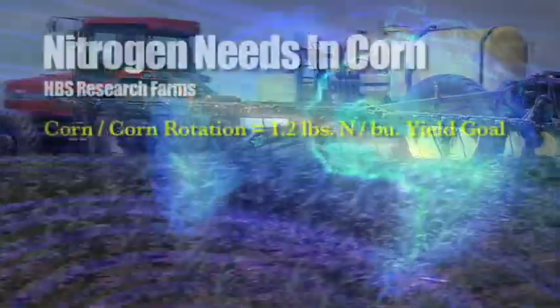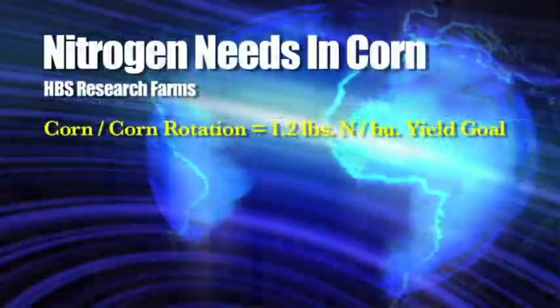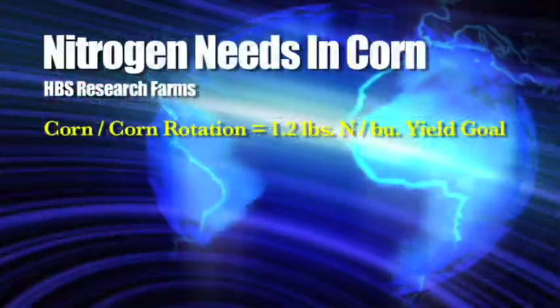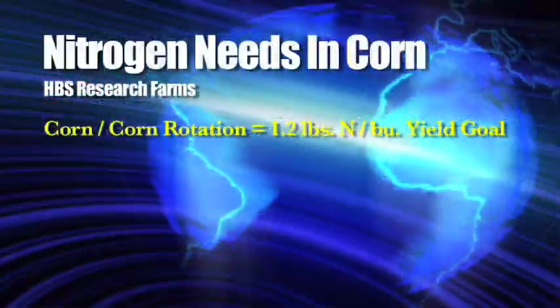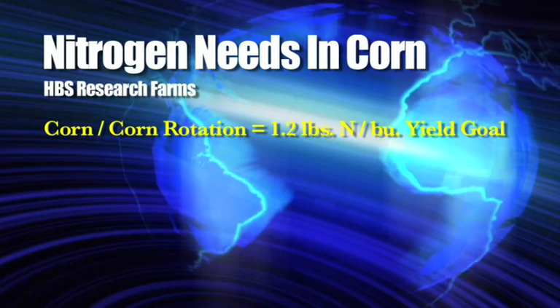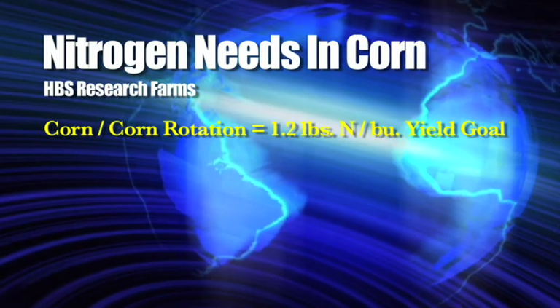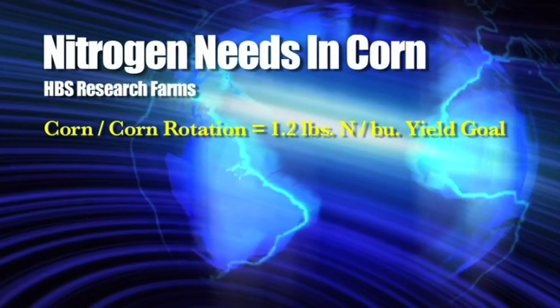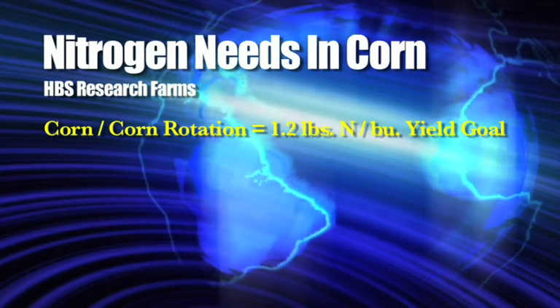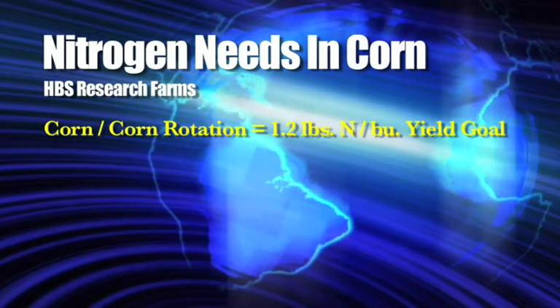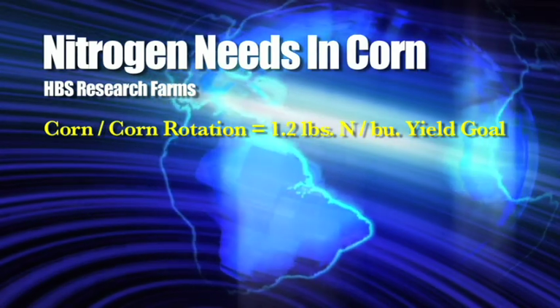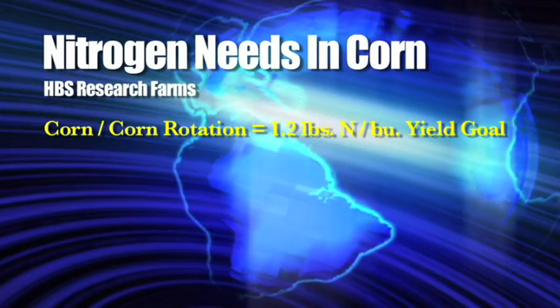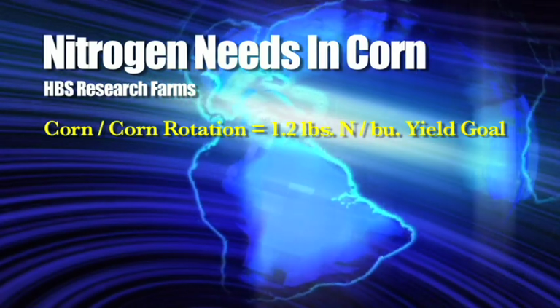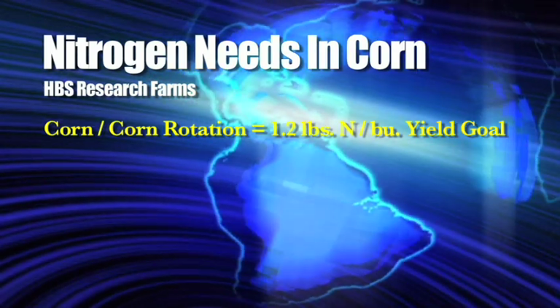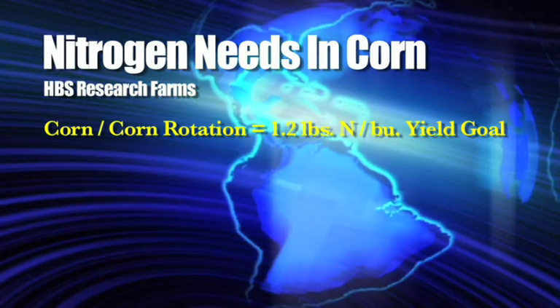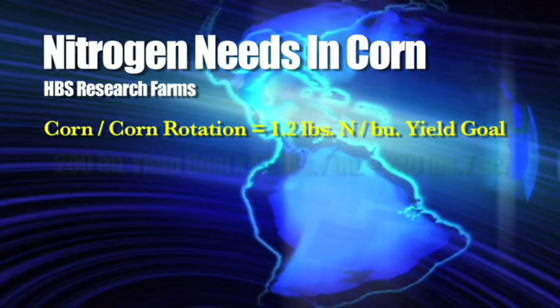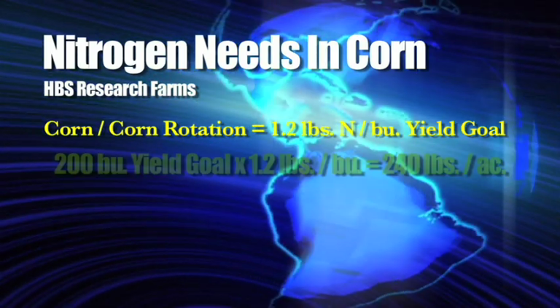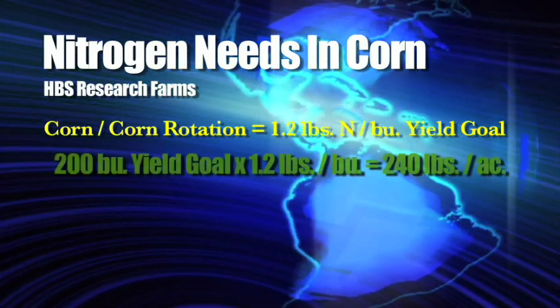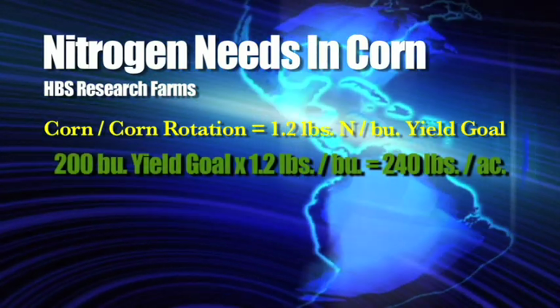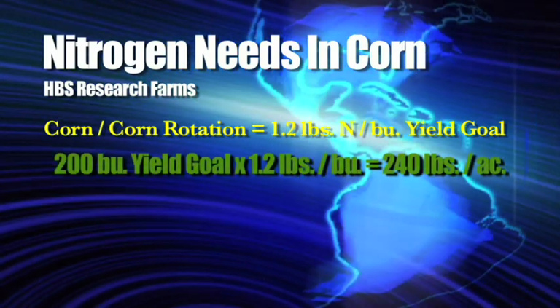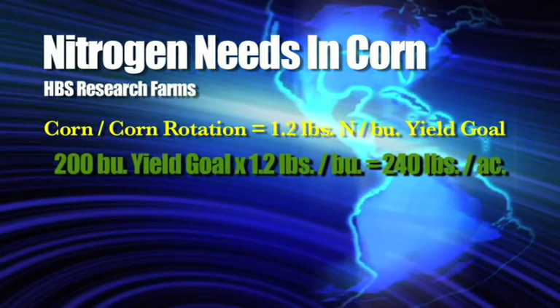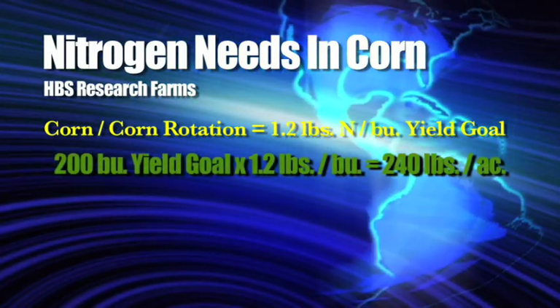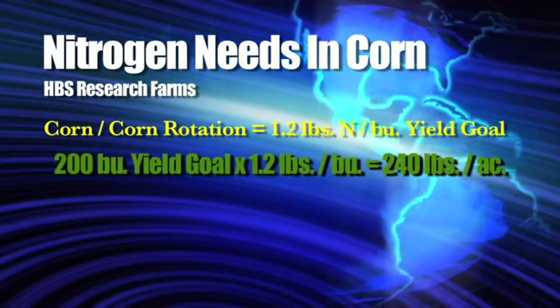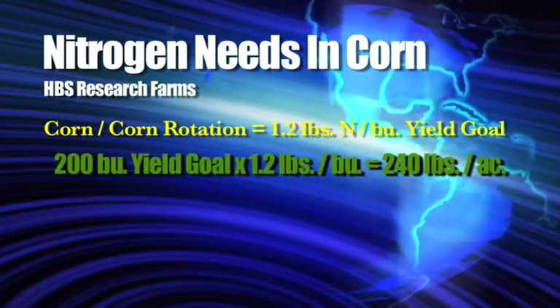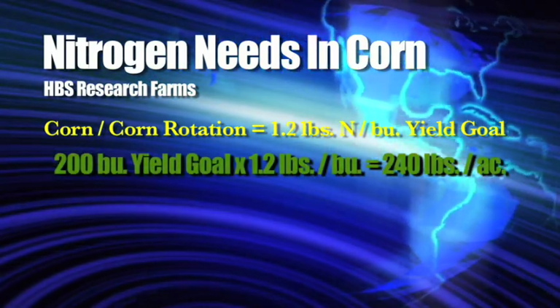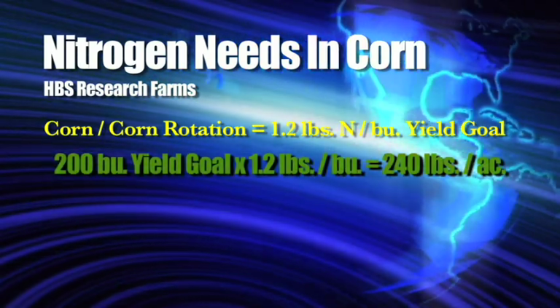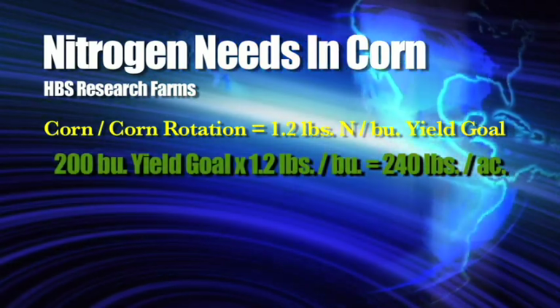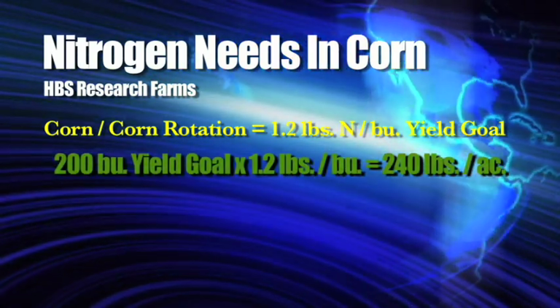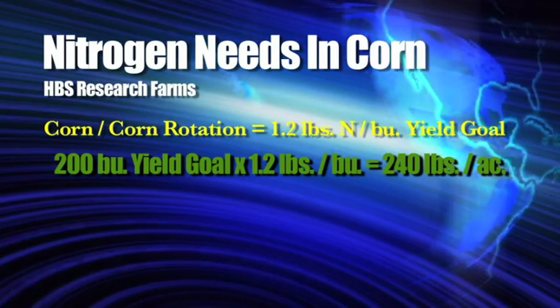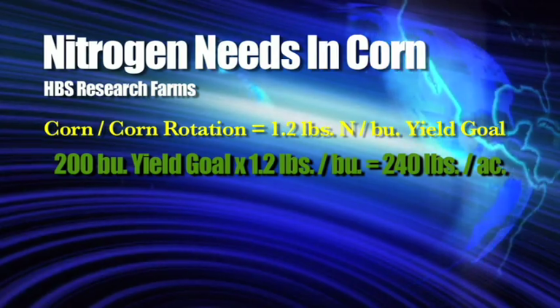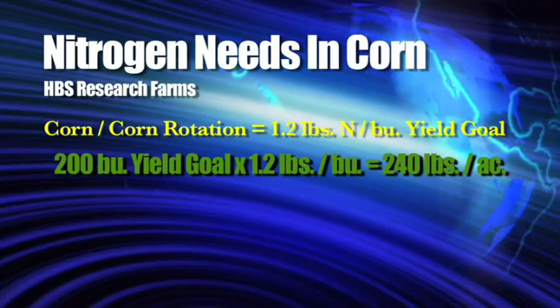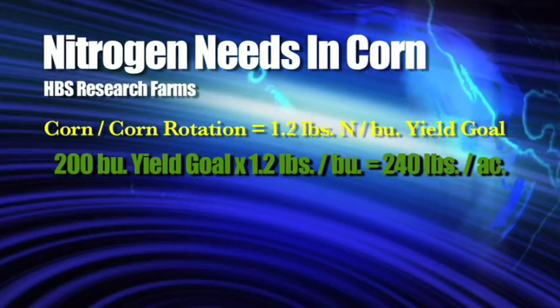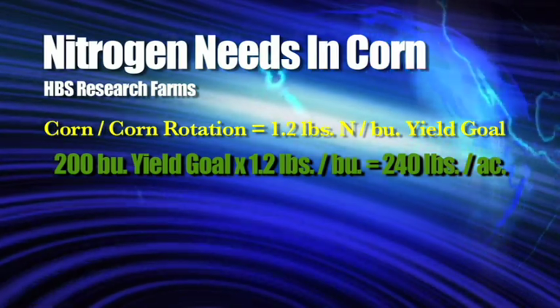For corn on corn, we go to 1.2 pounds of nitrogen per bushel. So 1.2 times a 200 bushel yield goal equals 240 pounds of nitrogen.